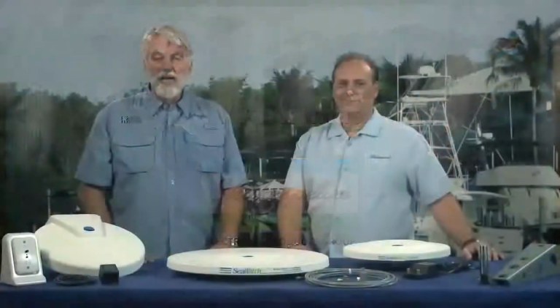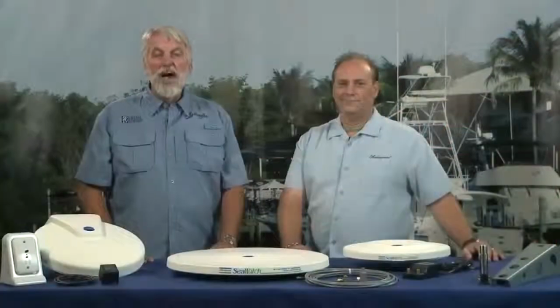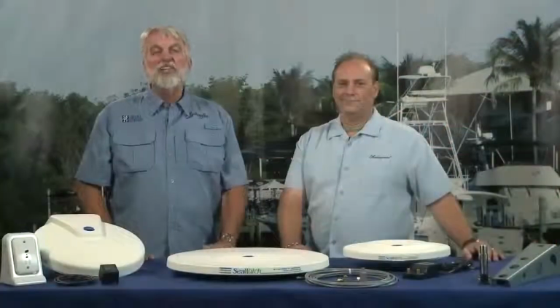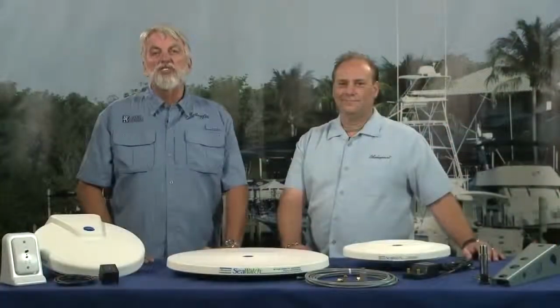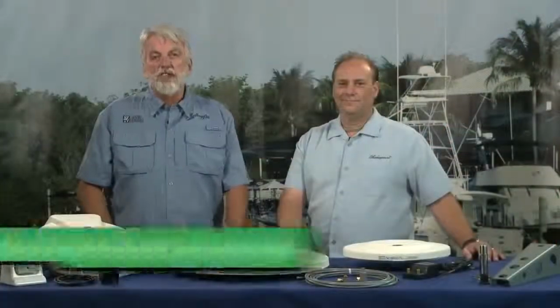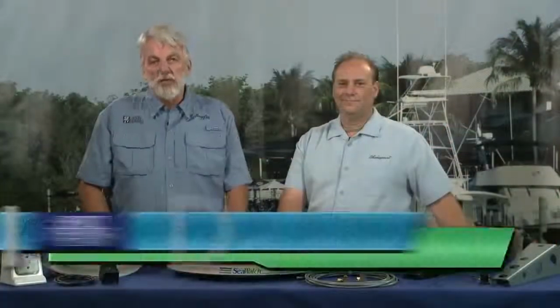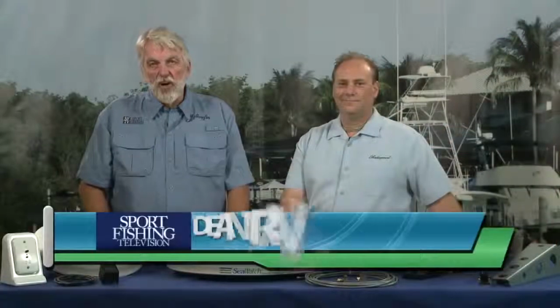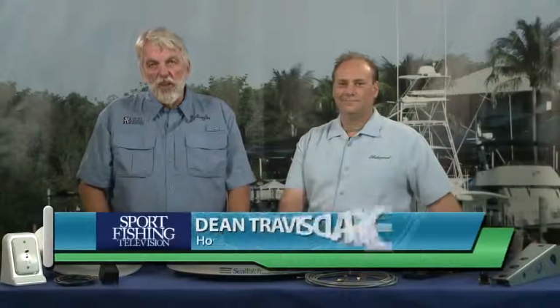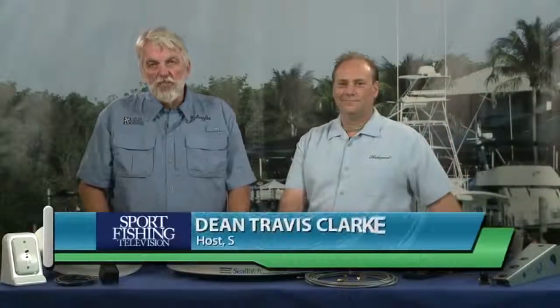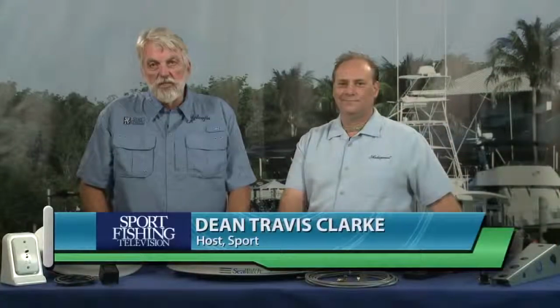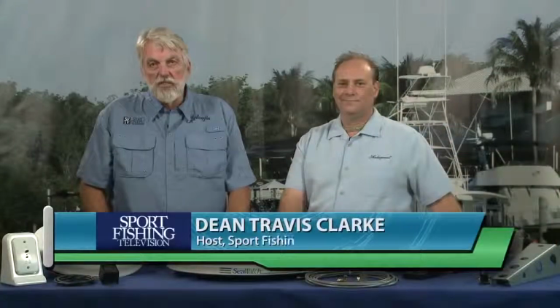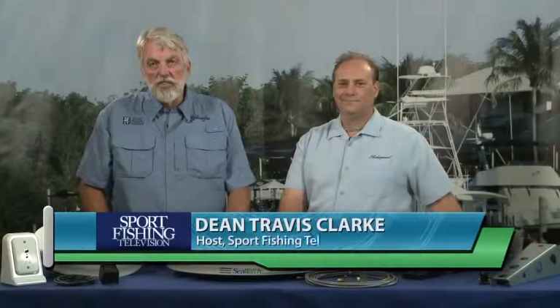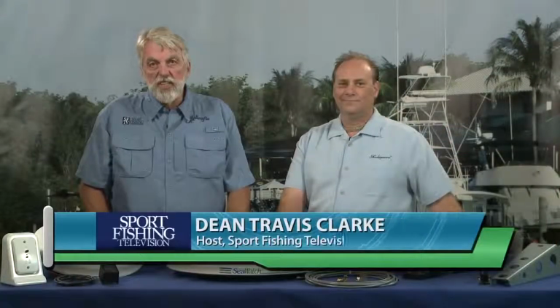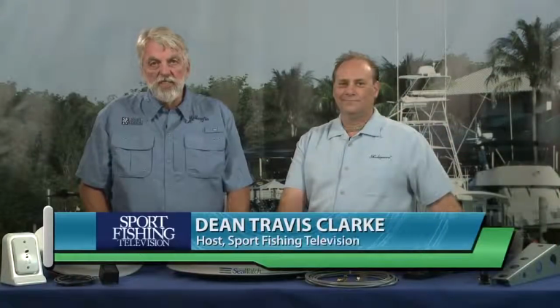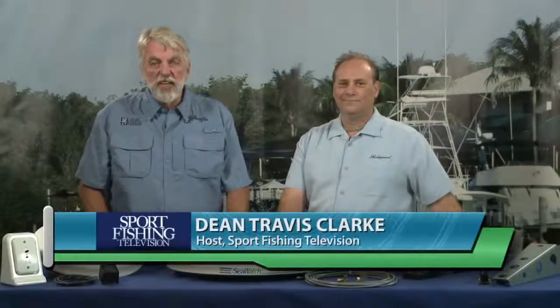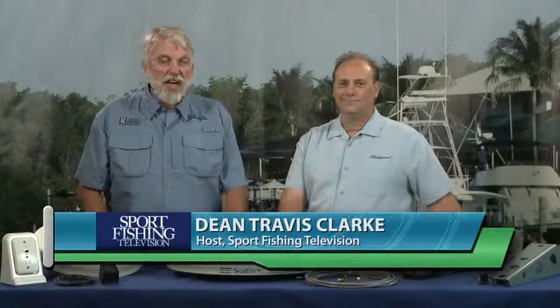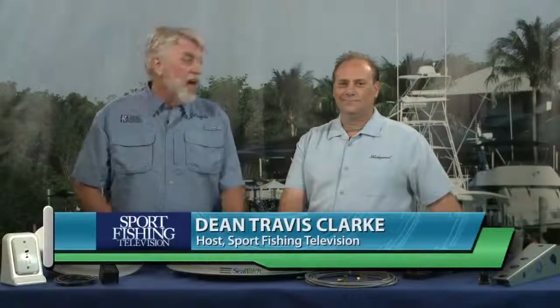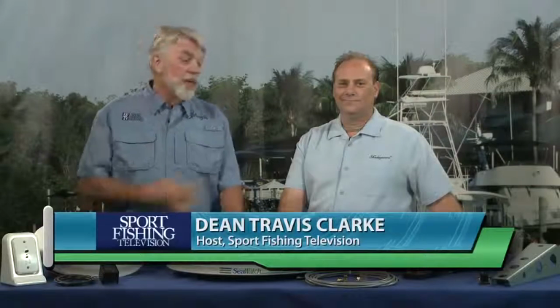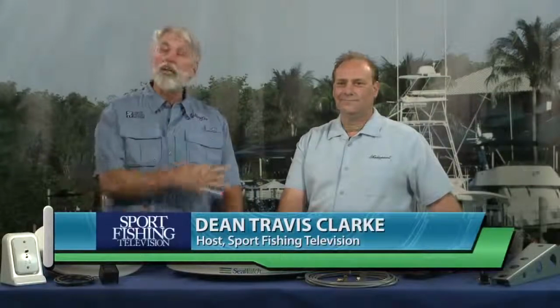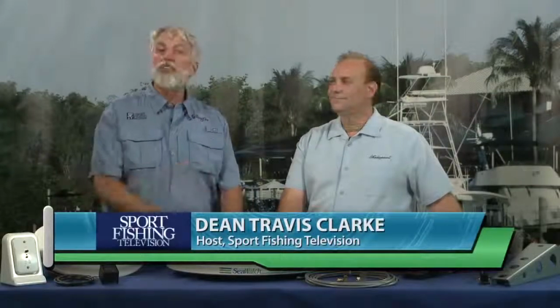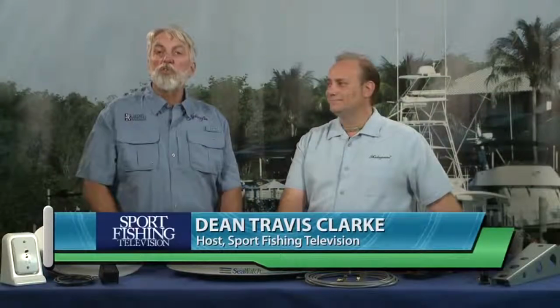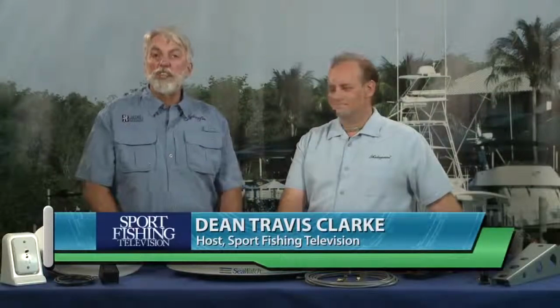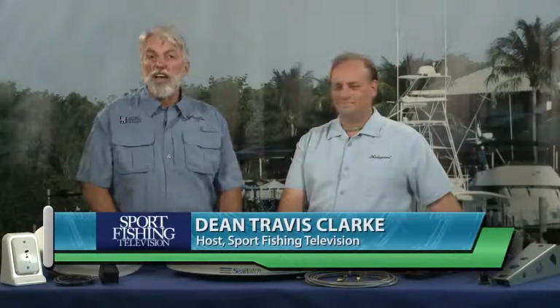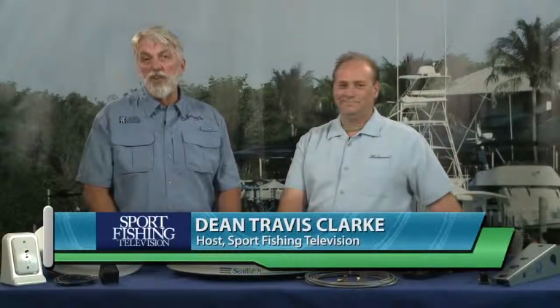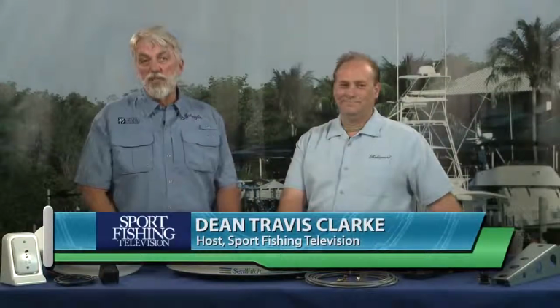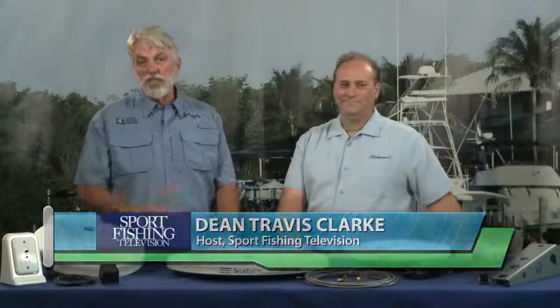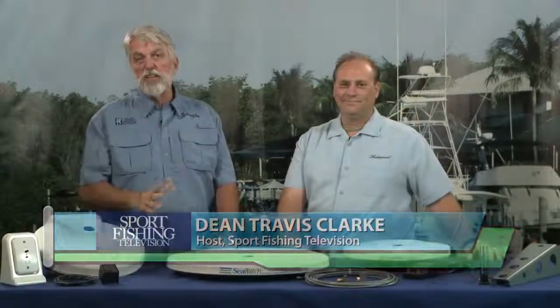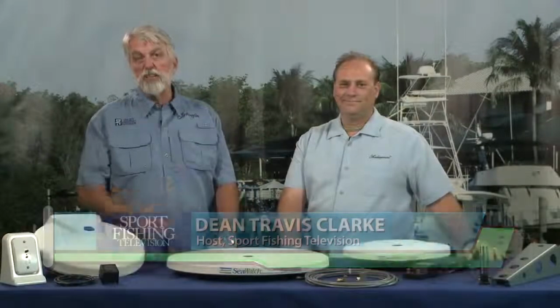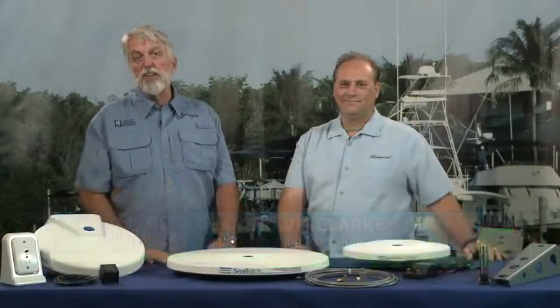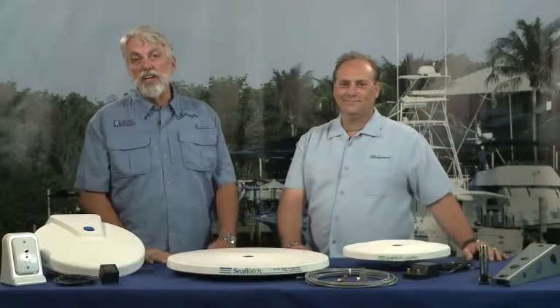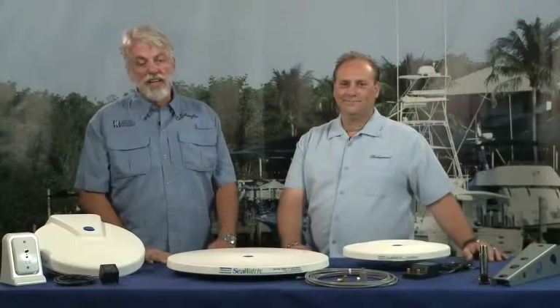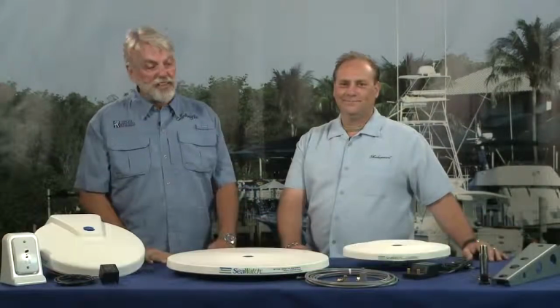I'm Dean Travis Clark, the host of Sportfishing TV, and I'm here with Chris Cato from Shakespeare Marine.